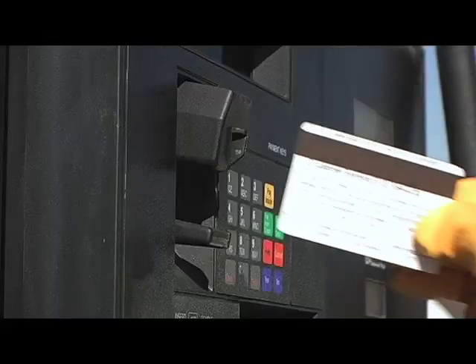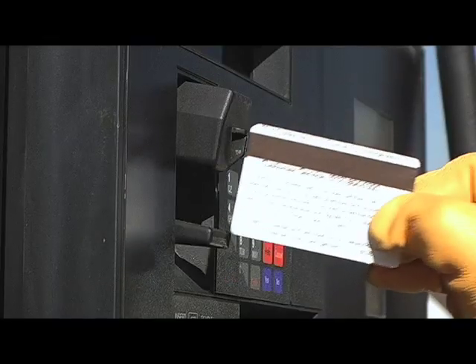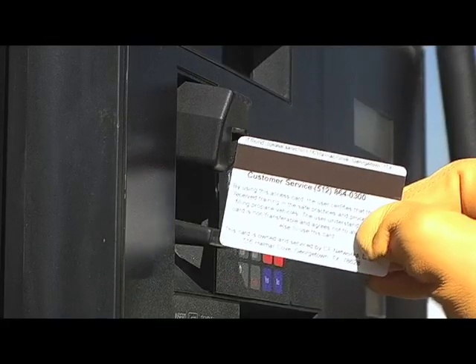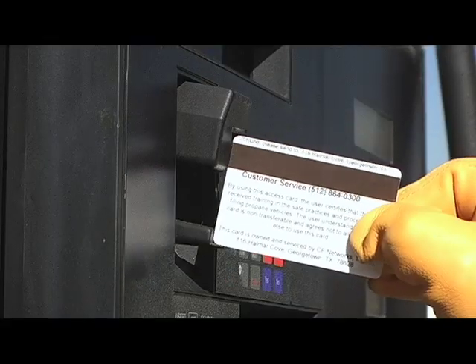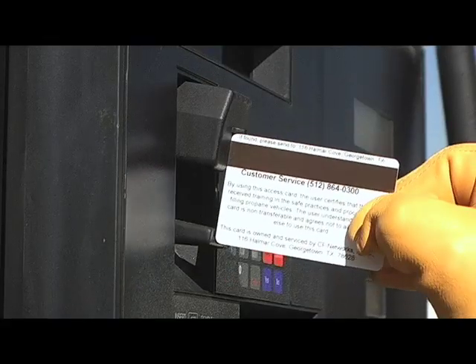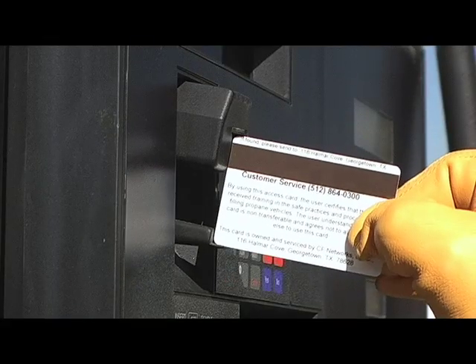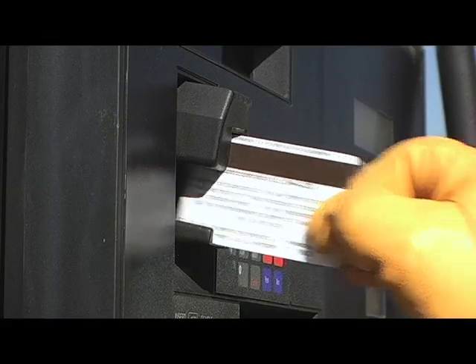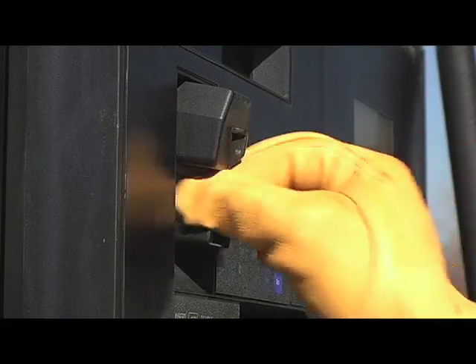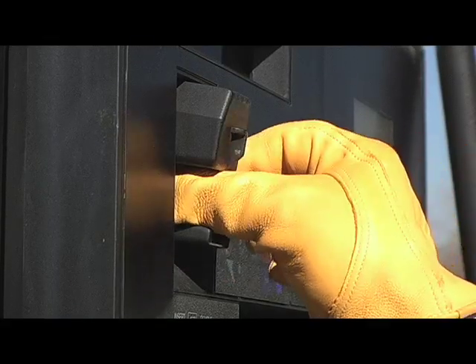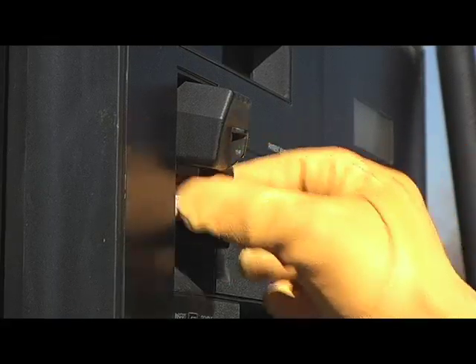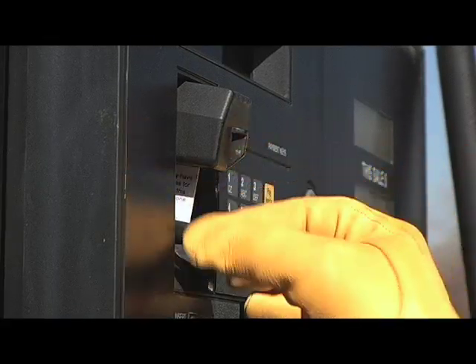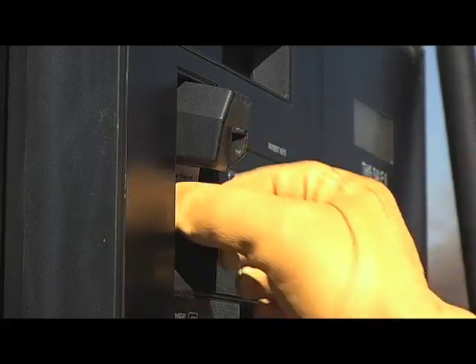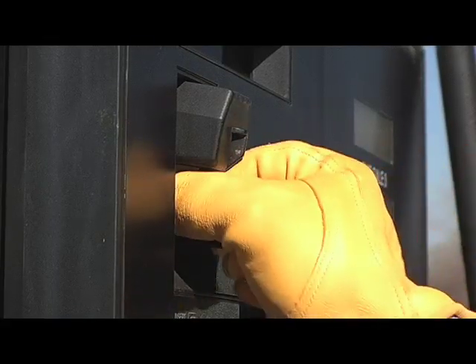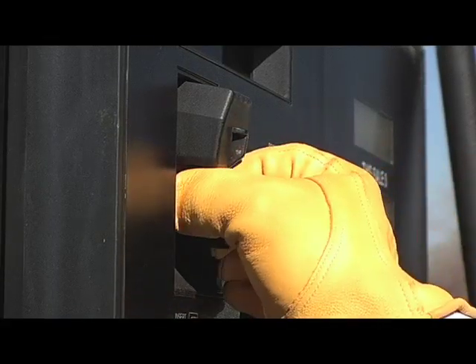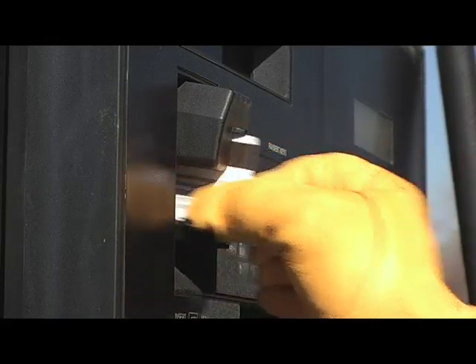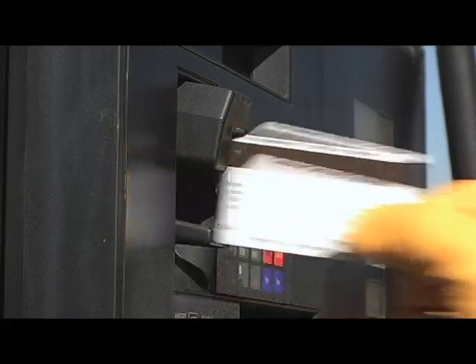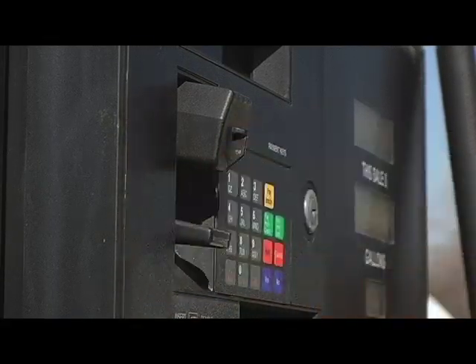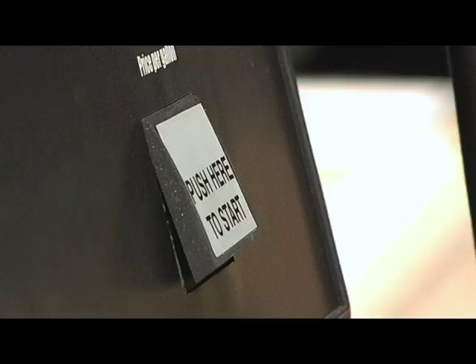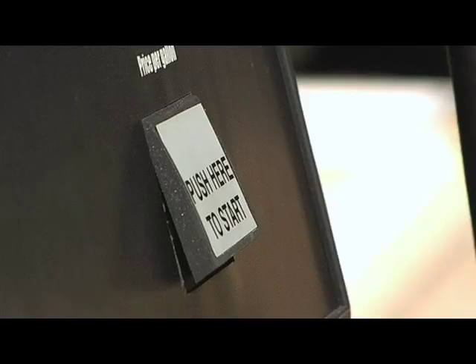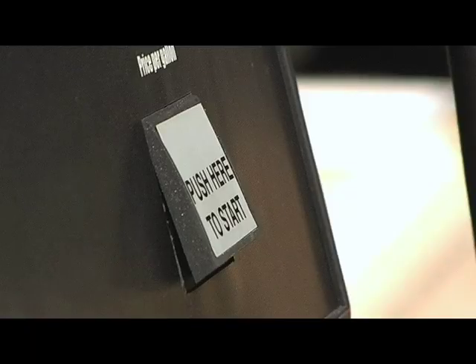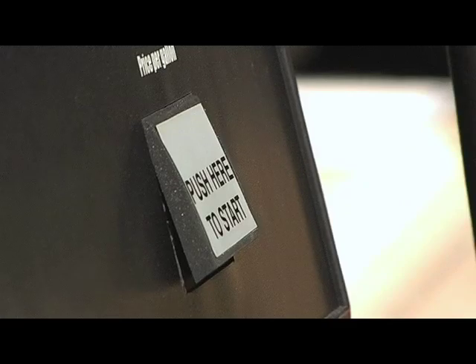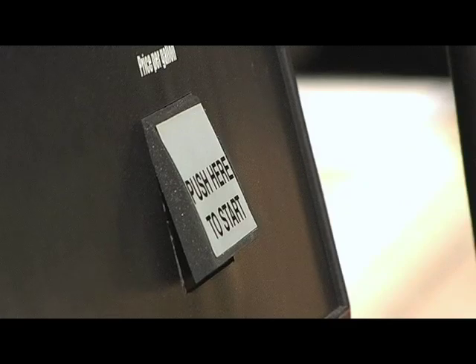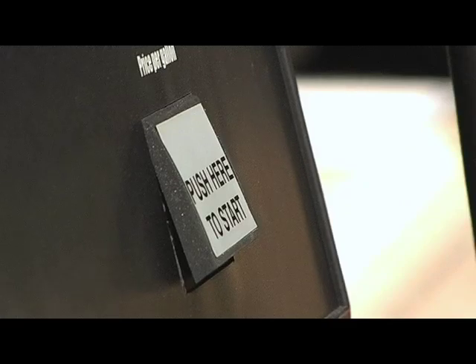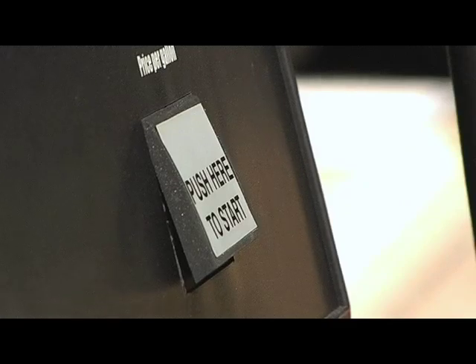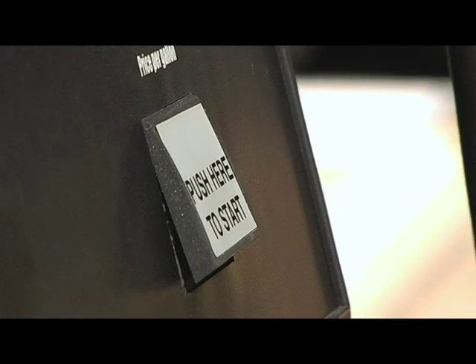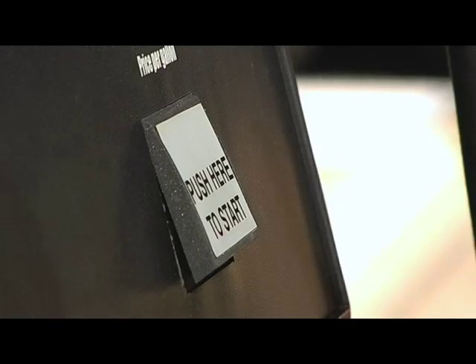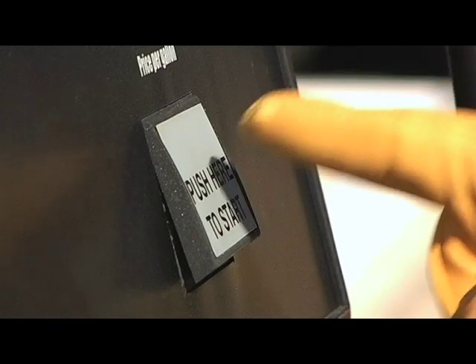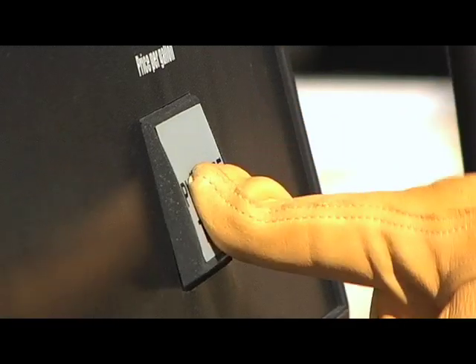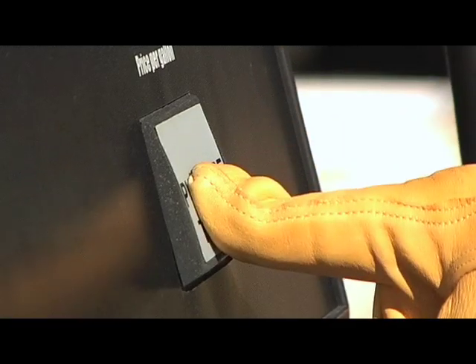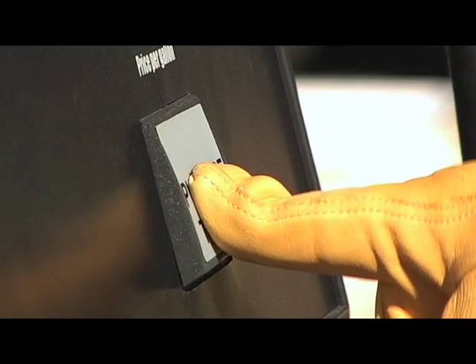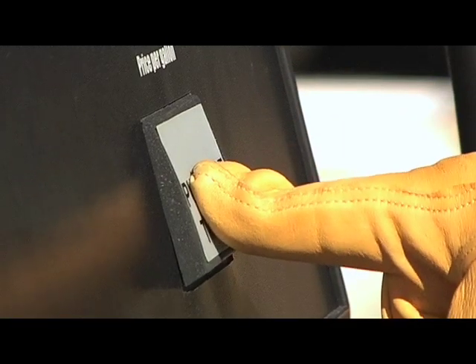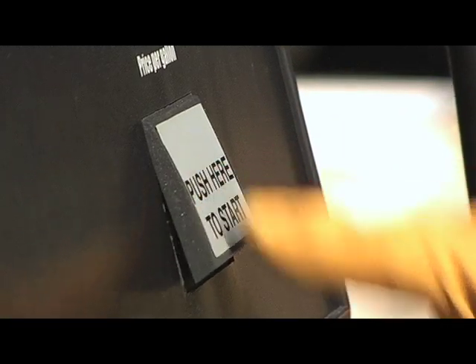Slide your credit card or company fuel card through the card reader, and when the display shows it's been read properly, hit the start button.